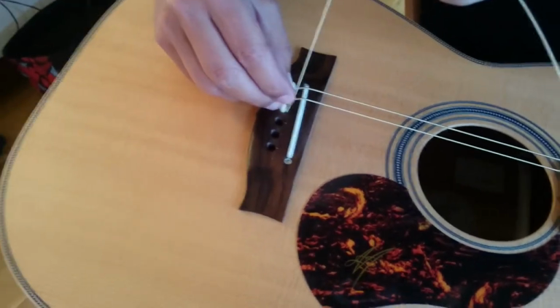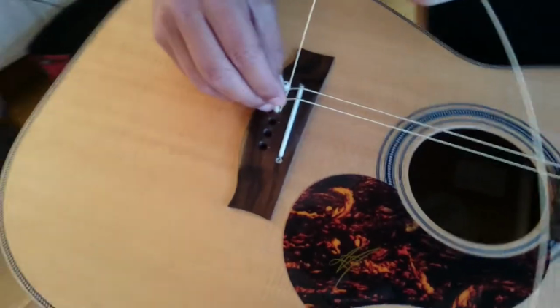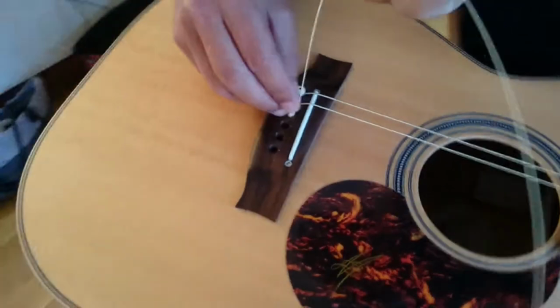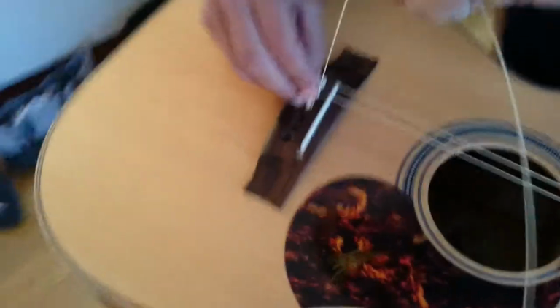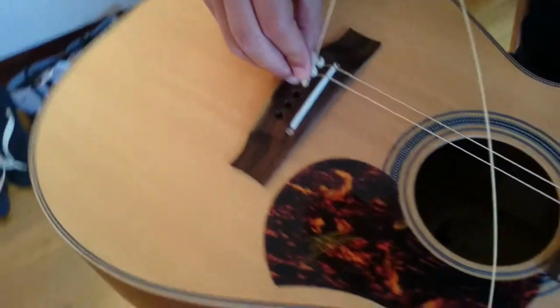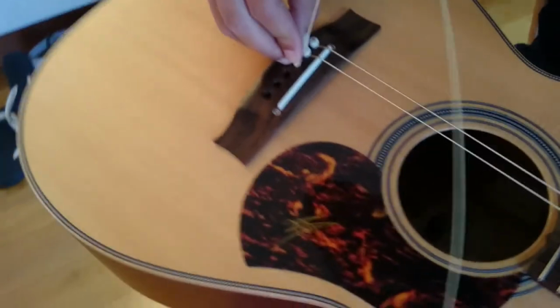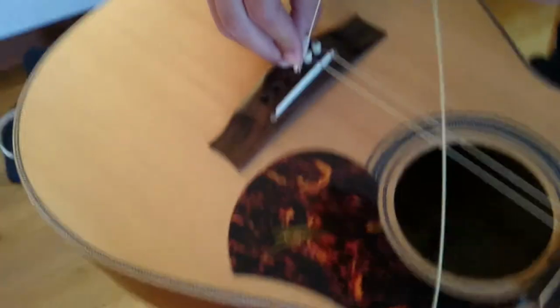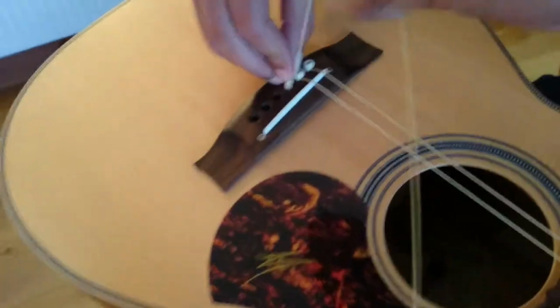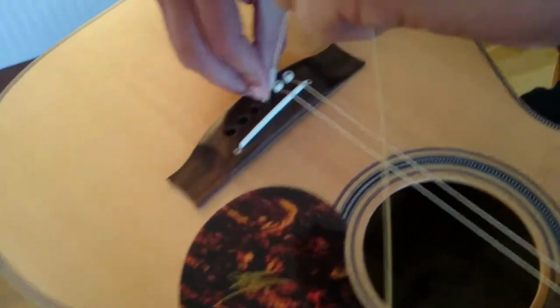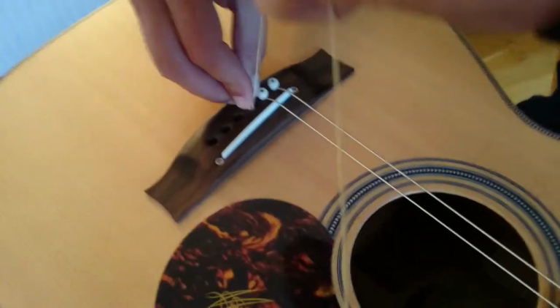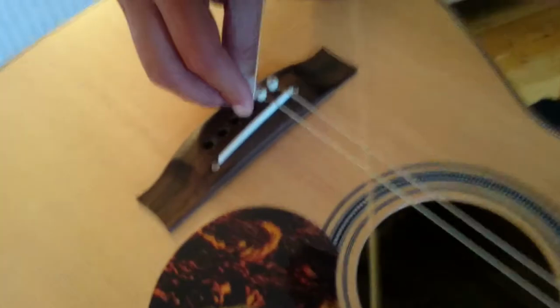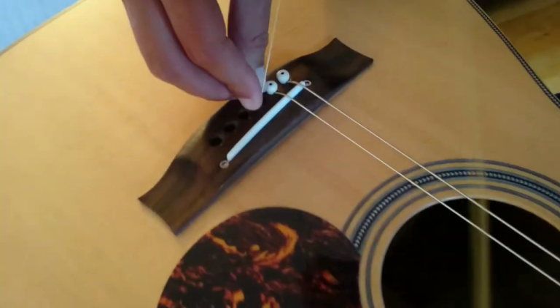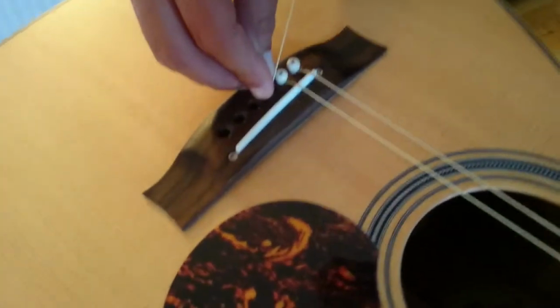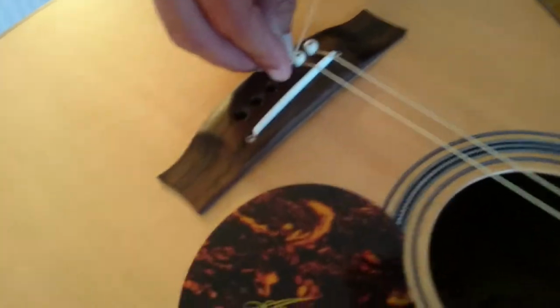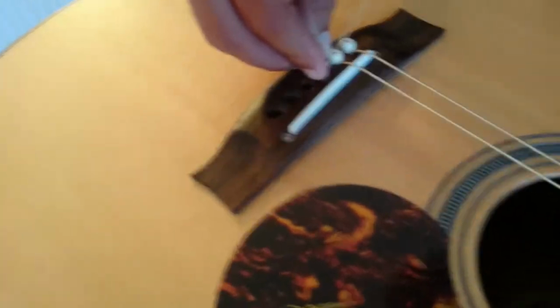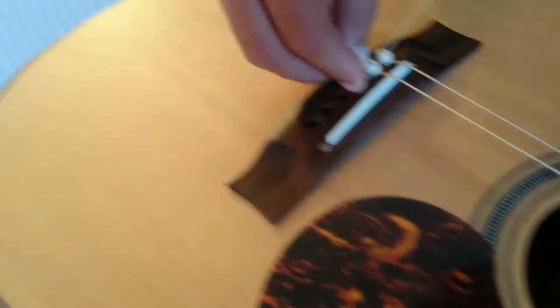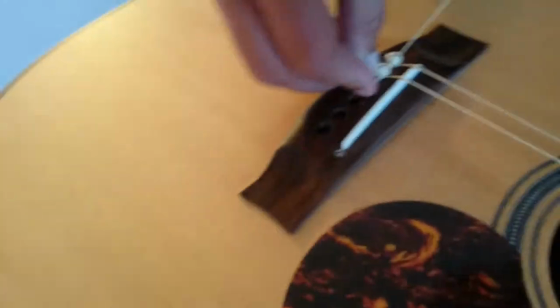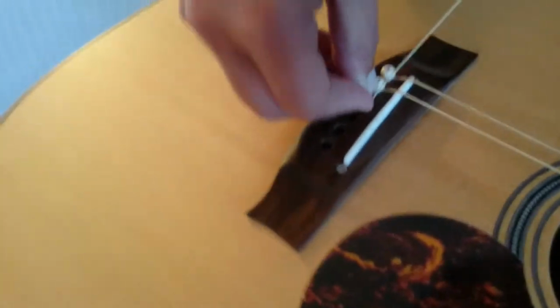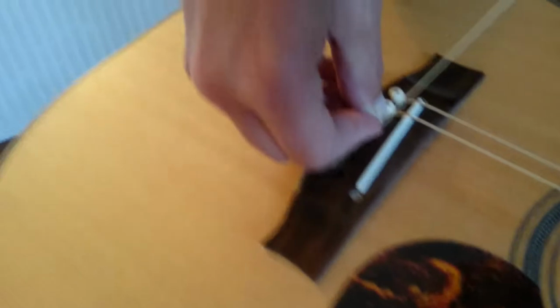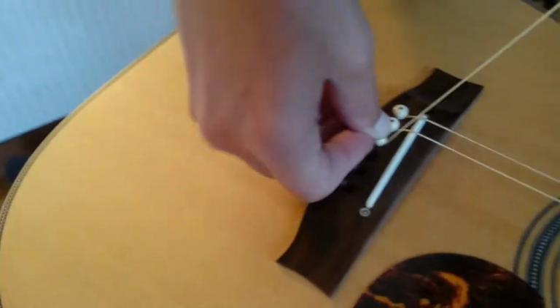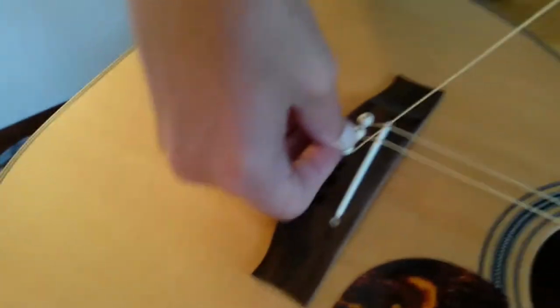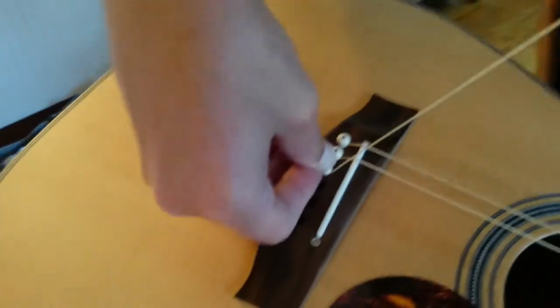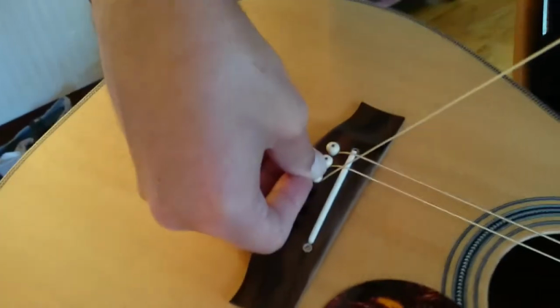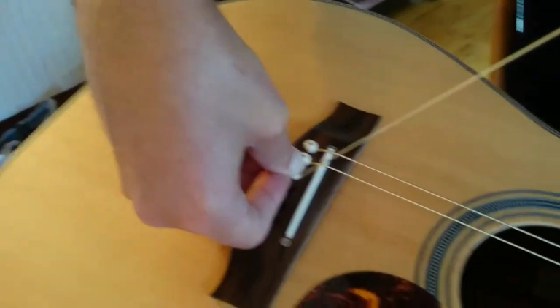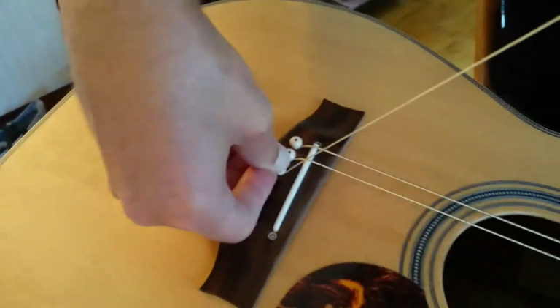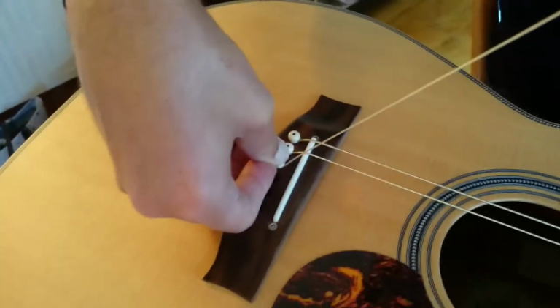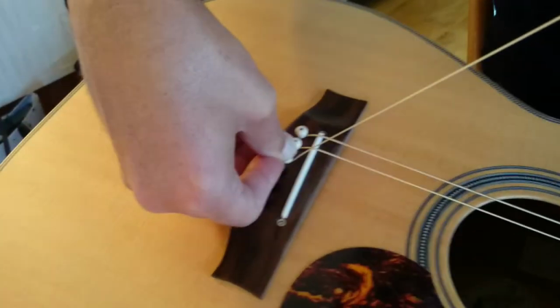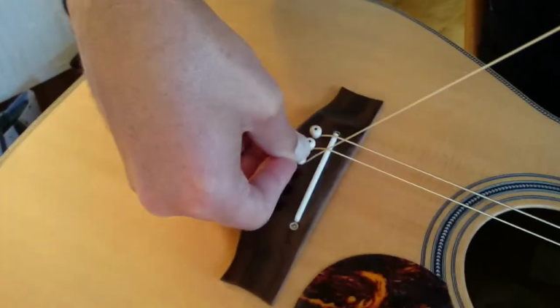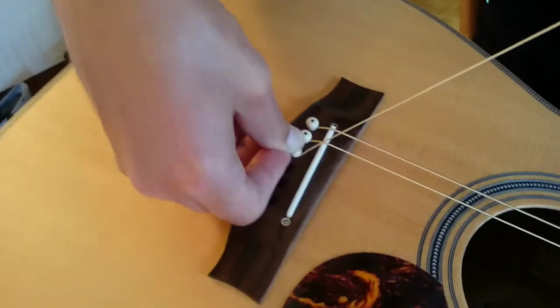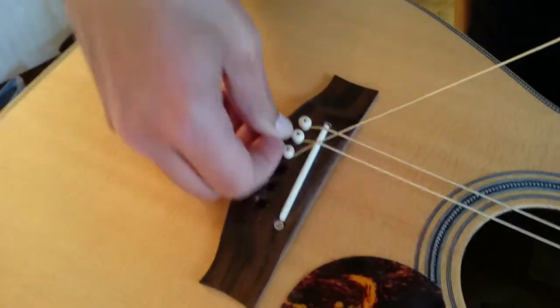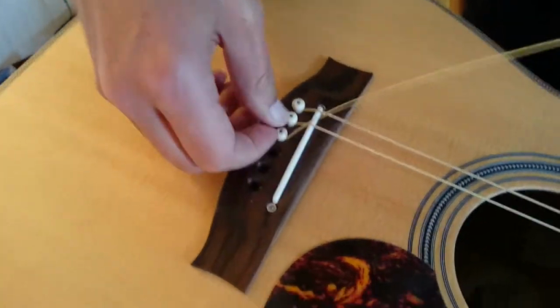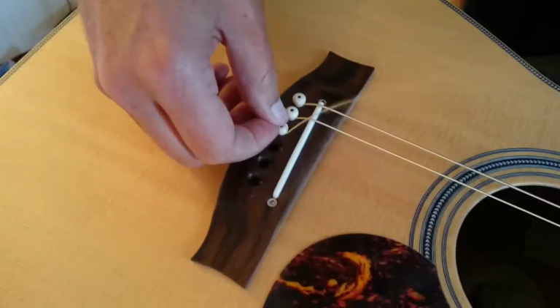Push, push, push, pull, push, push, pull, pull, pull, push, push, pull, push. There you go — and it's in.